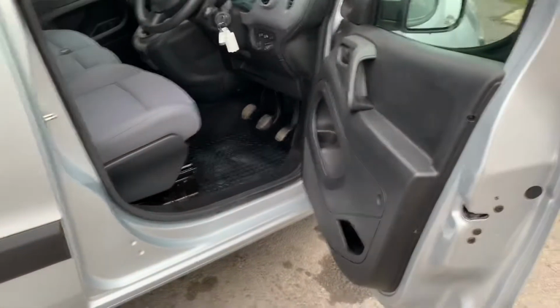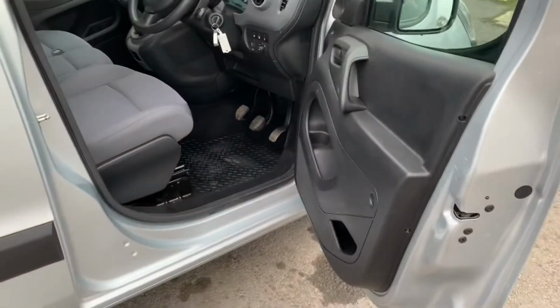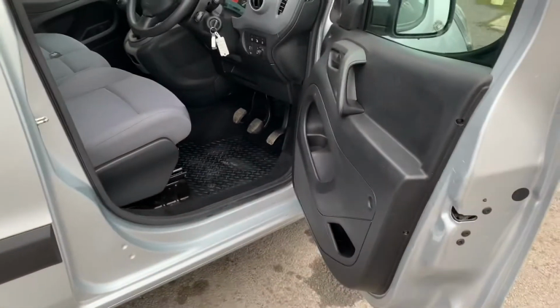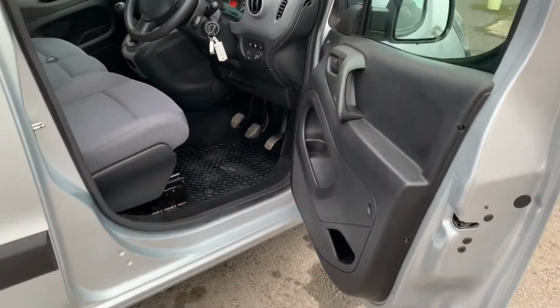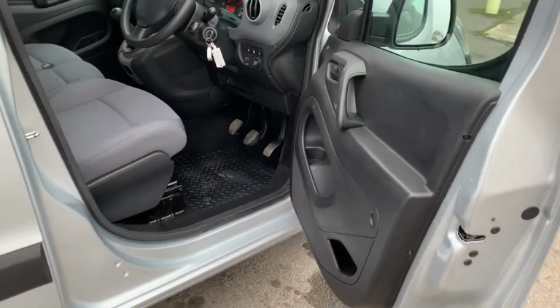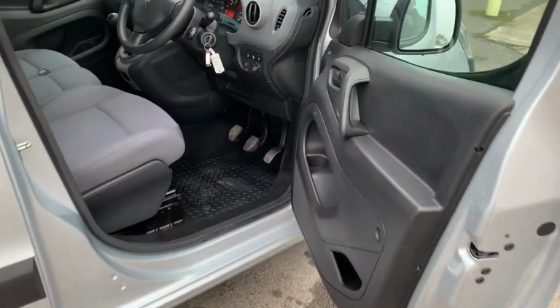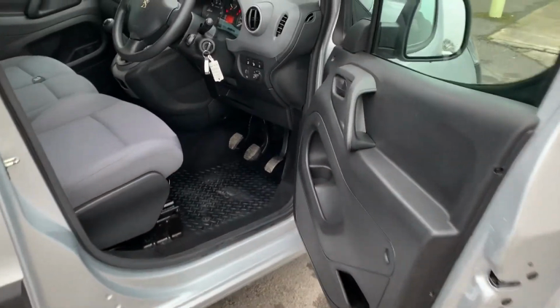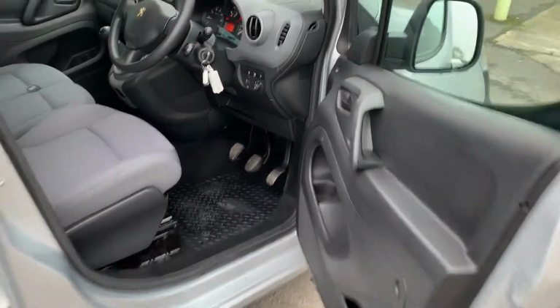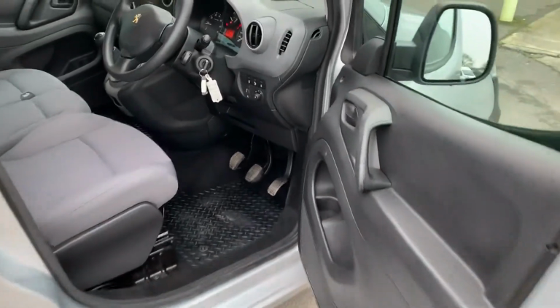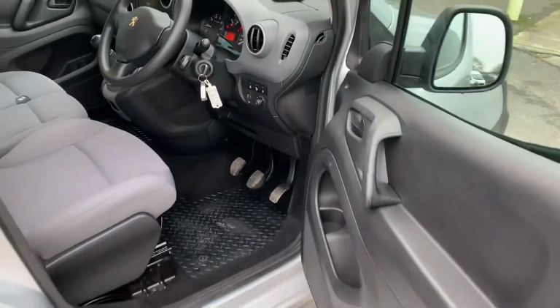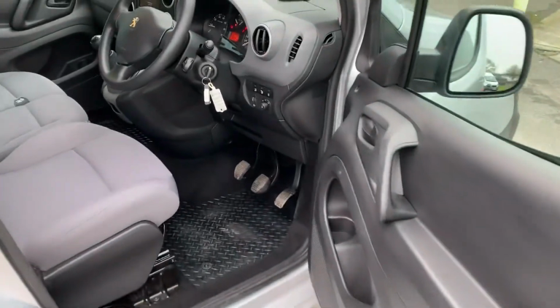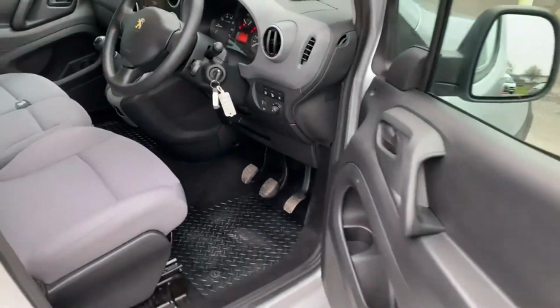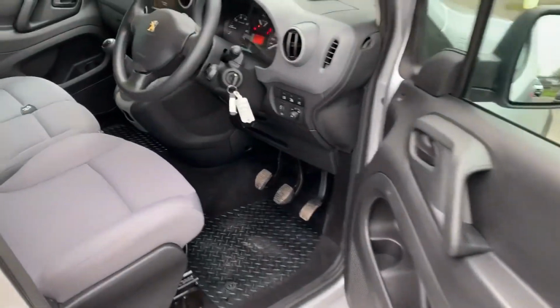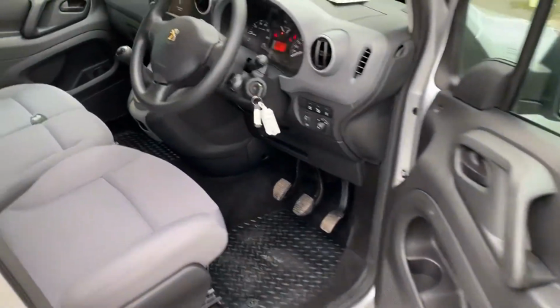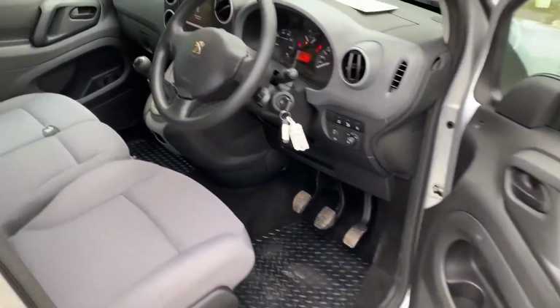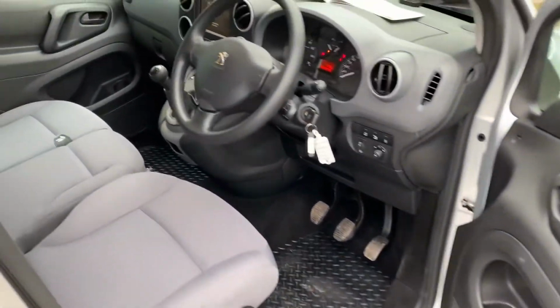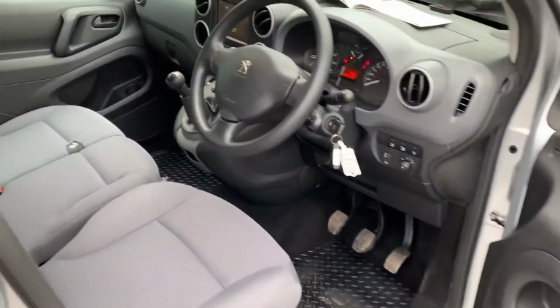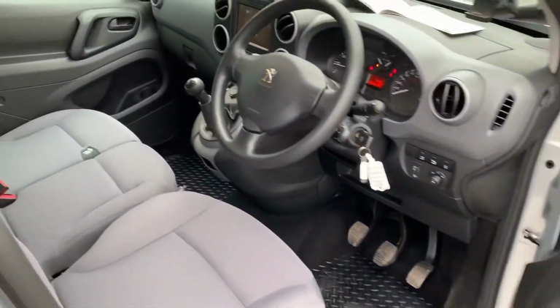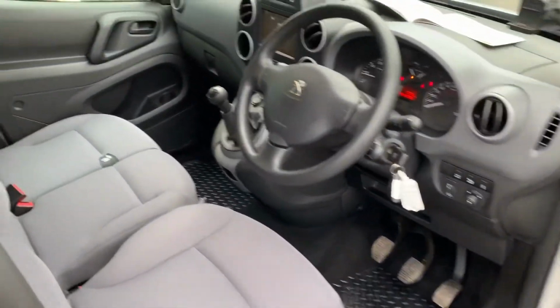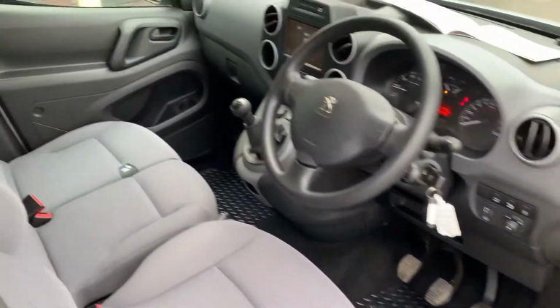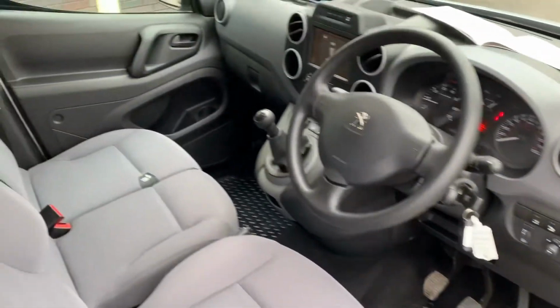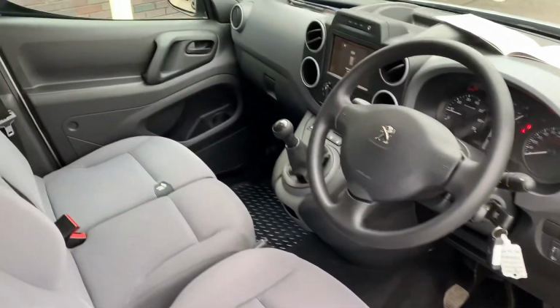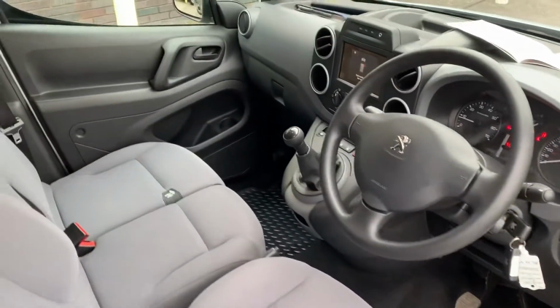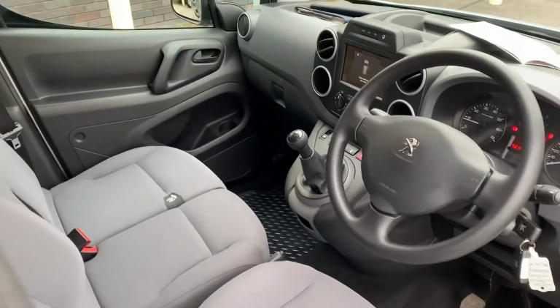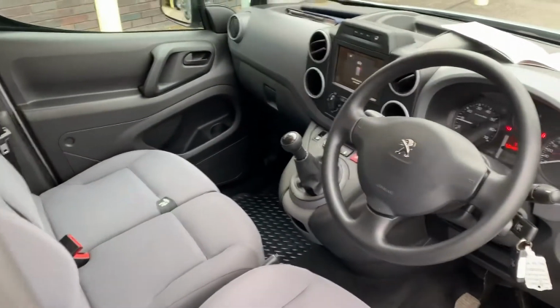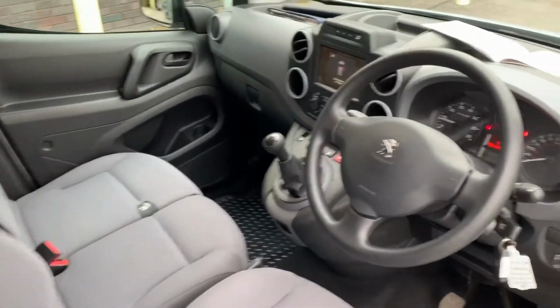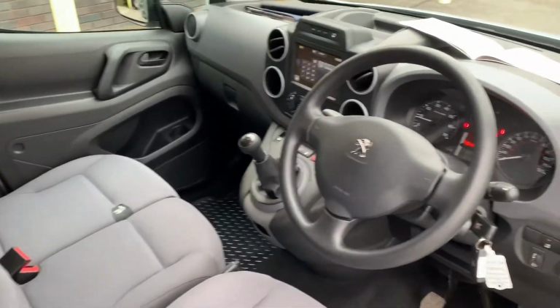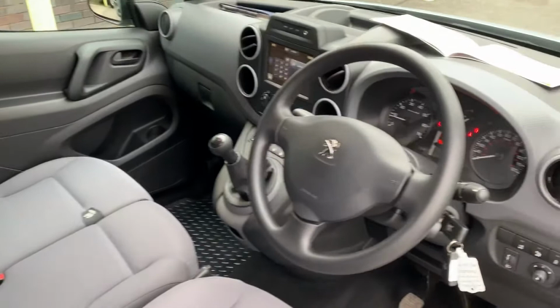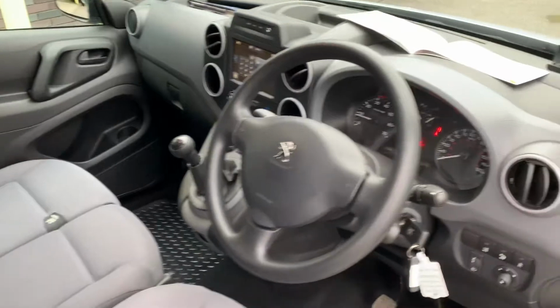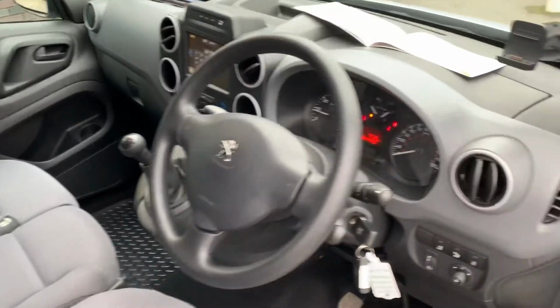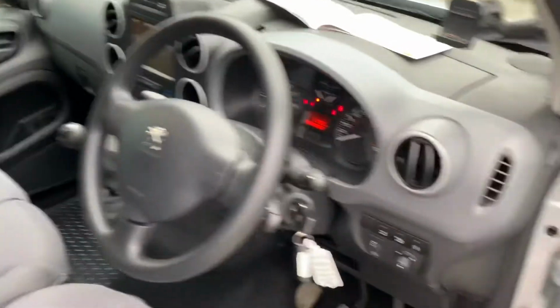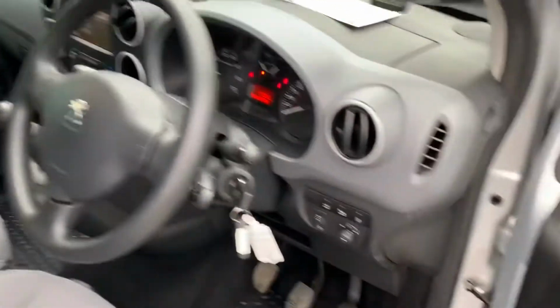It's one owner from new with very low mileage on this van.